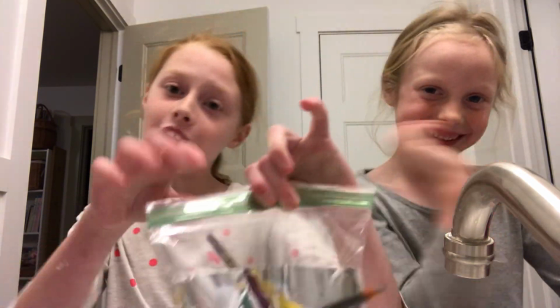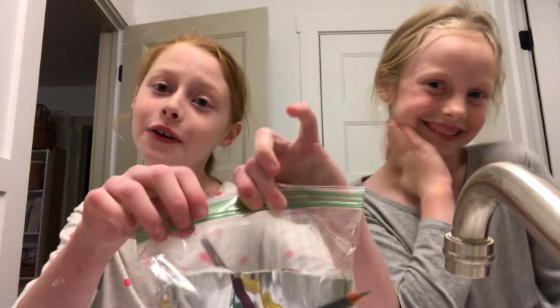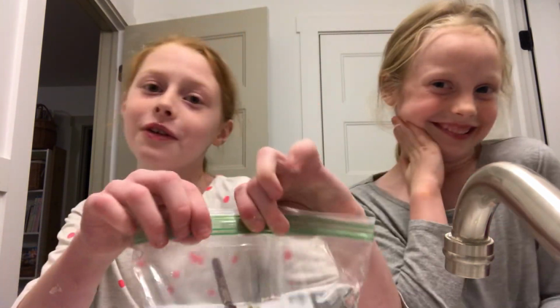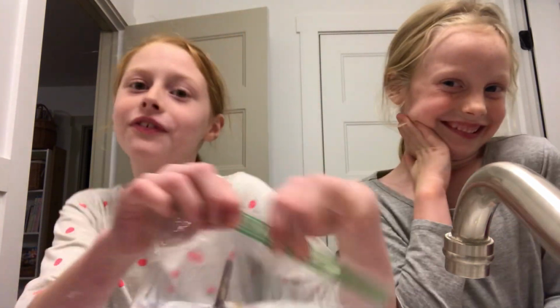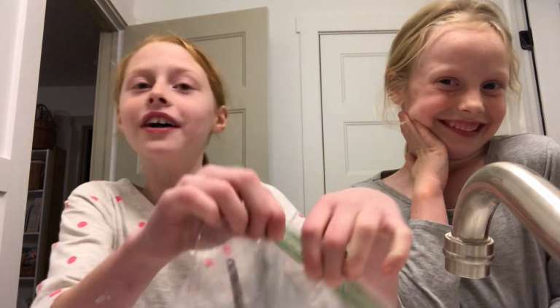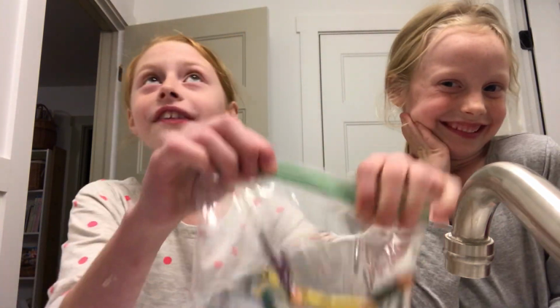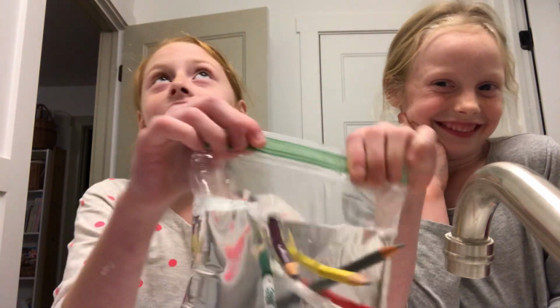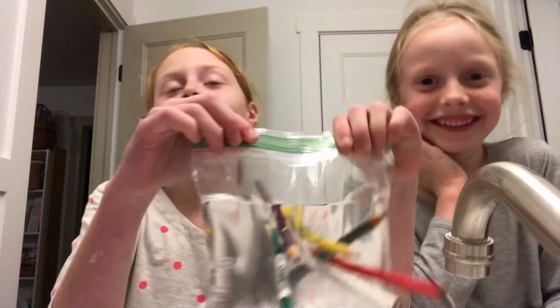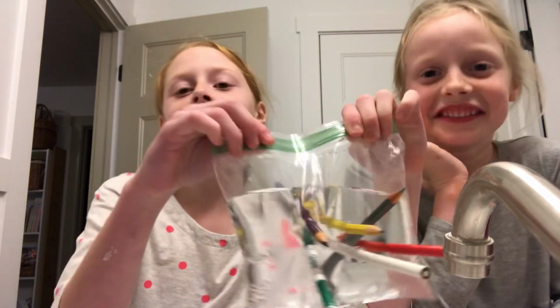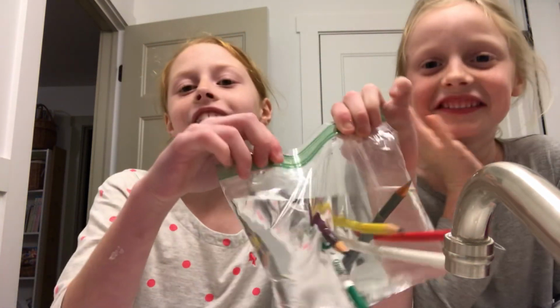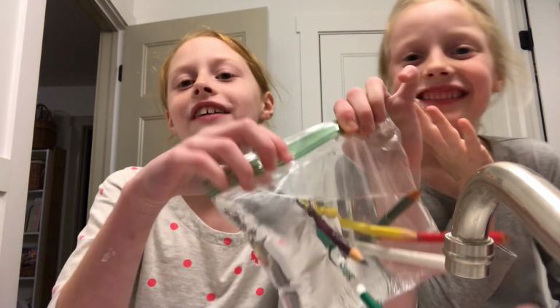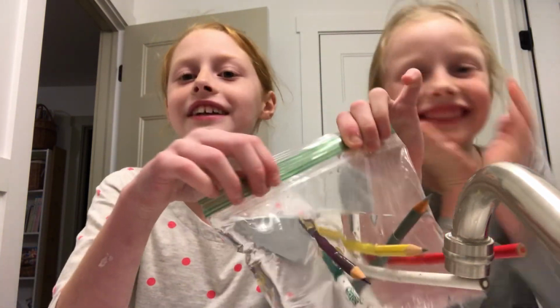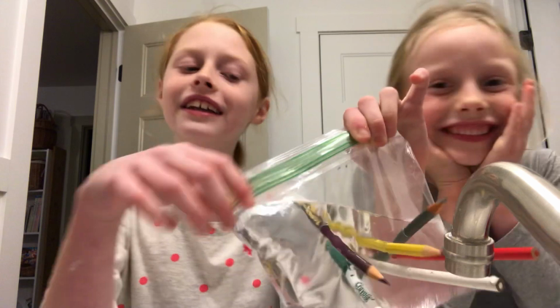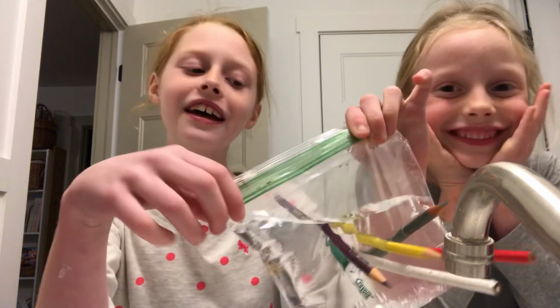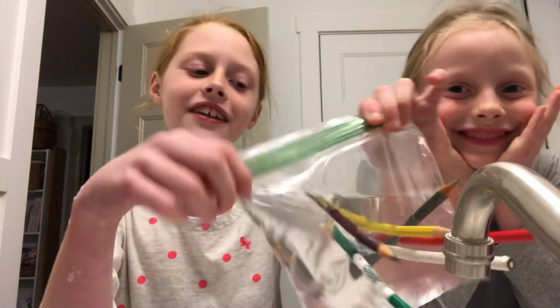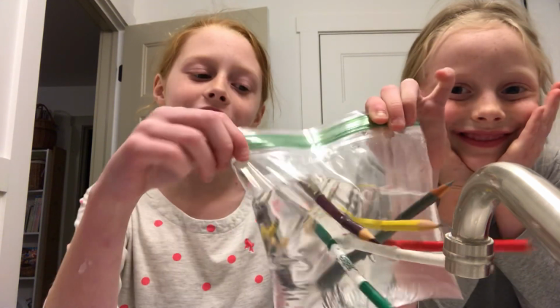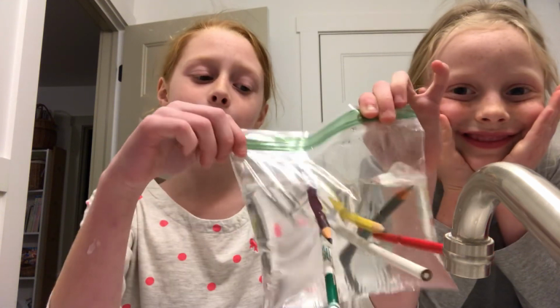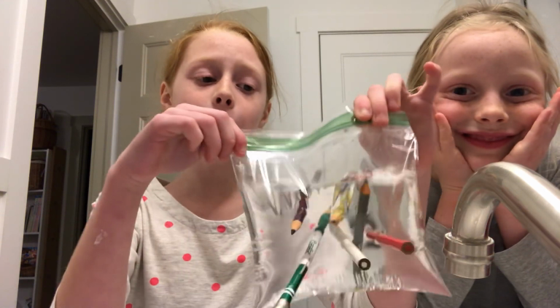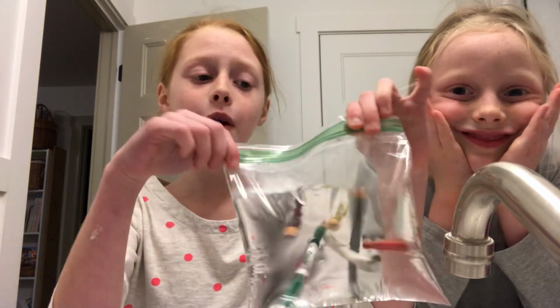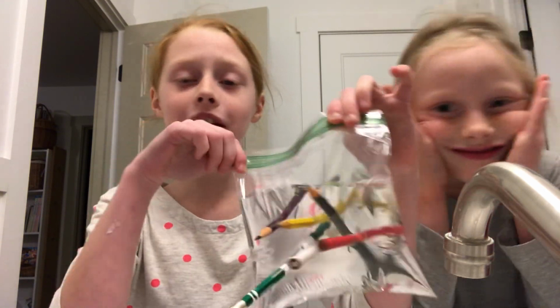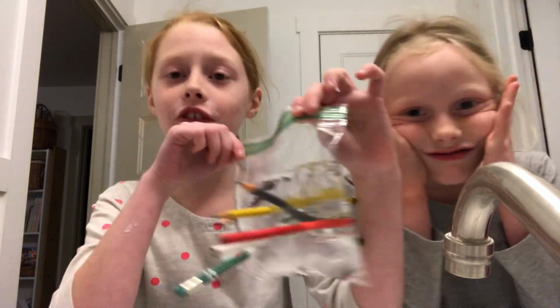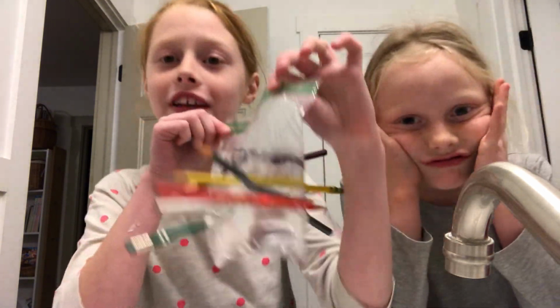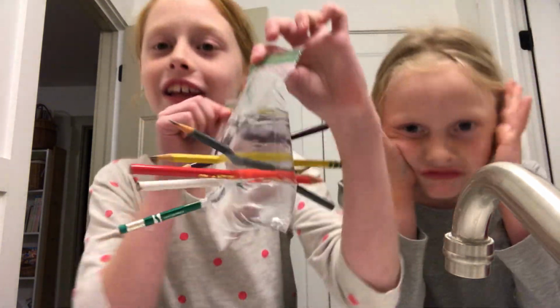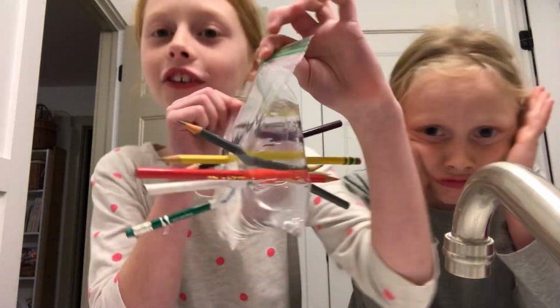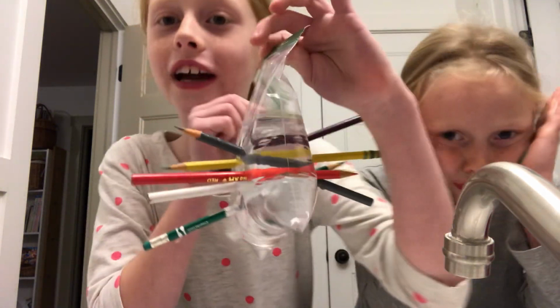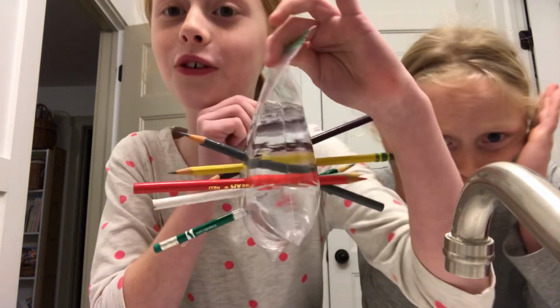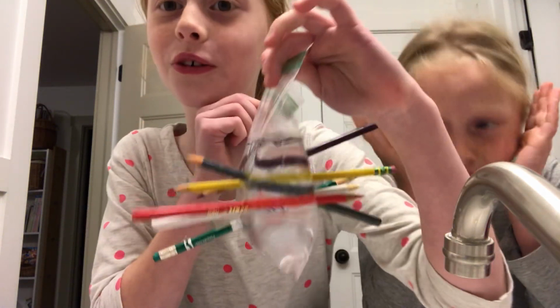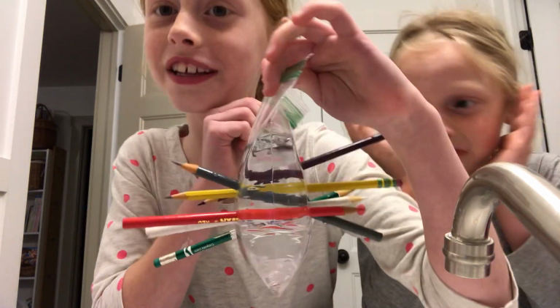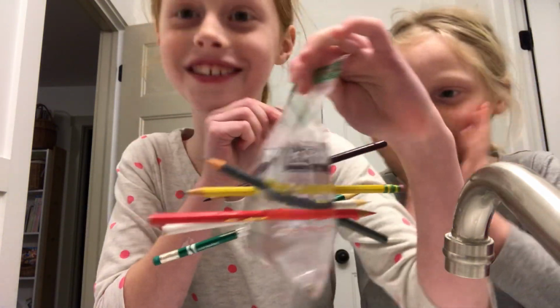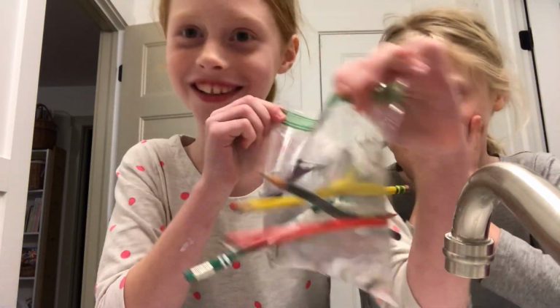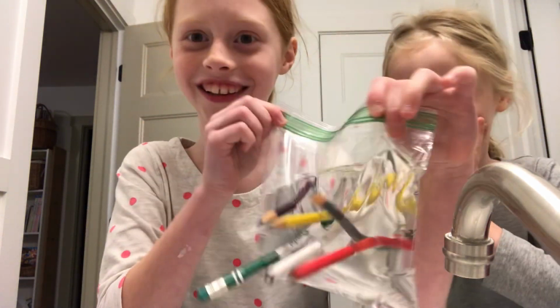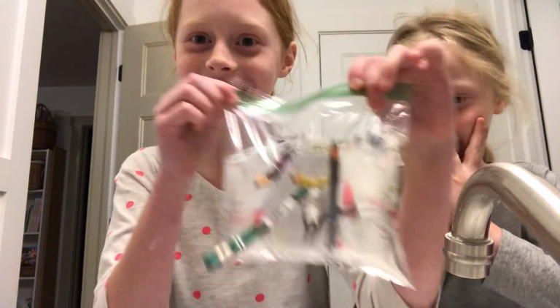So we filled it up, put more pencils in, and look how cool — it doesn't leak.